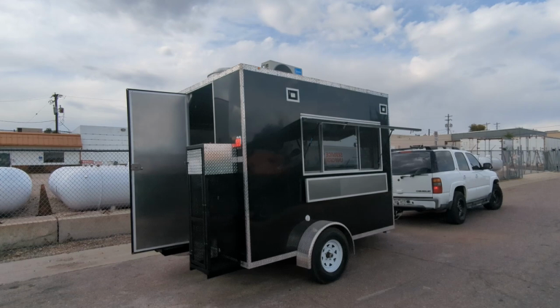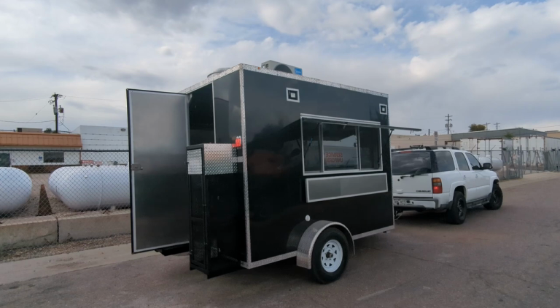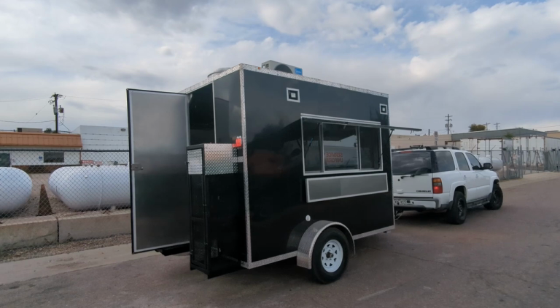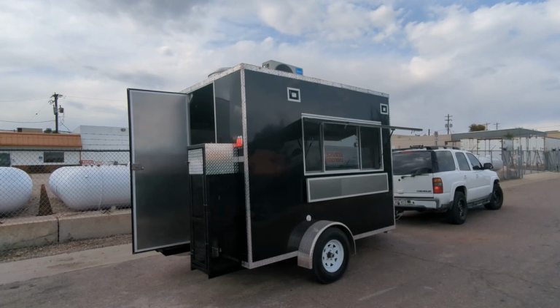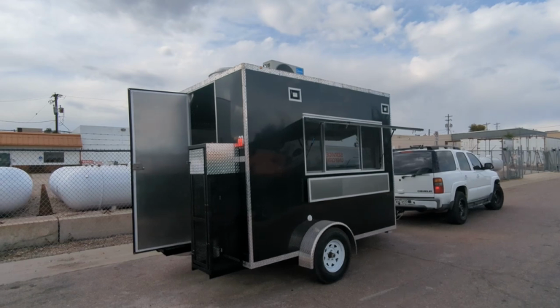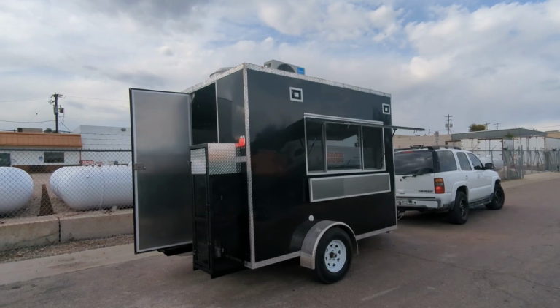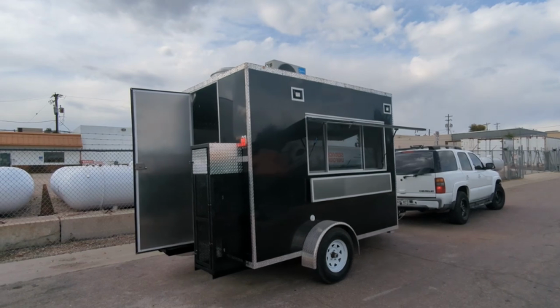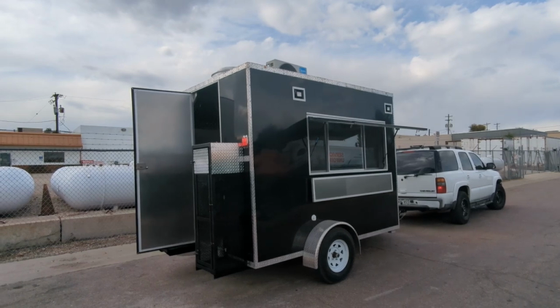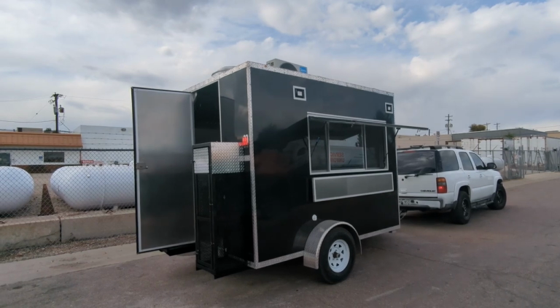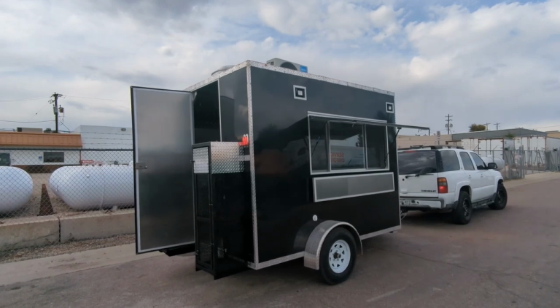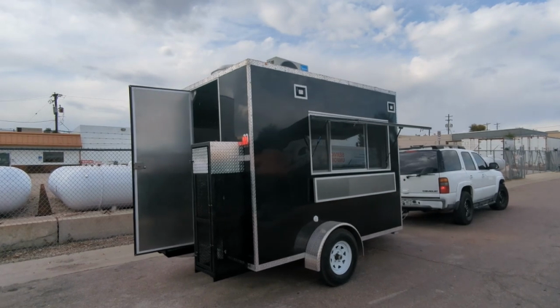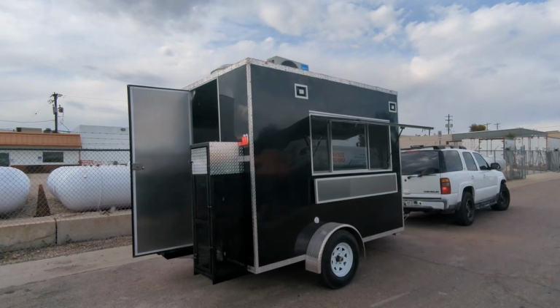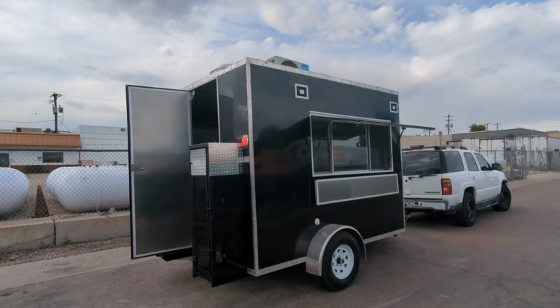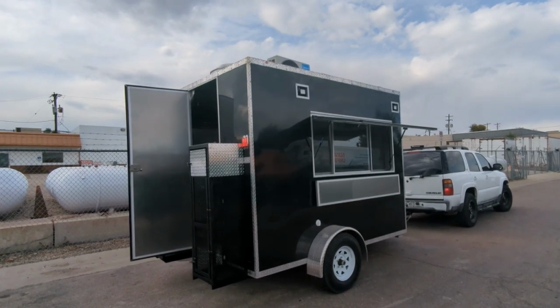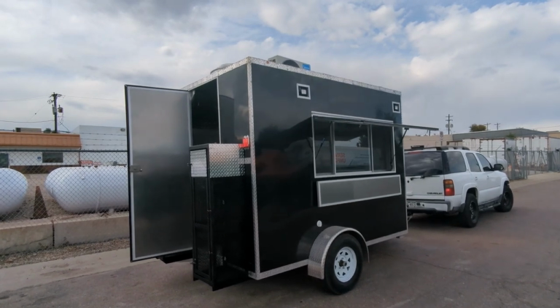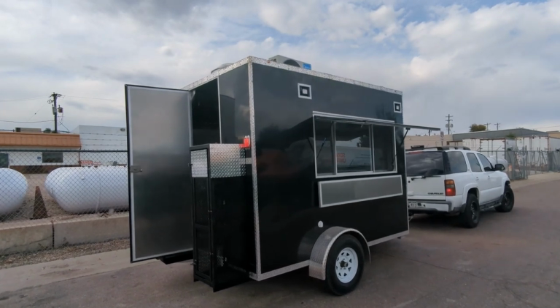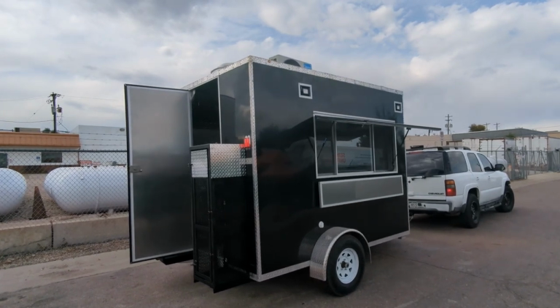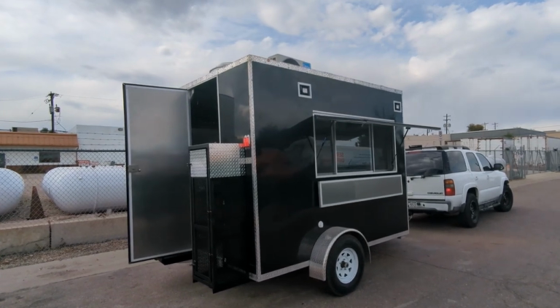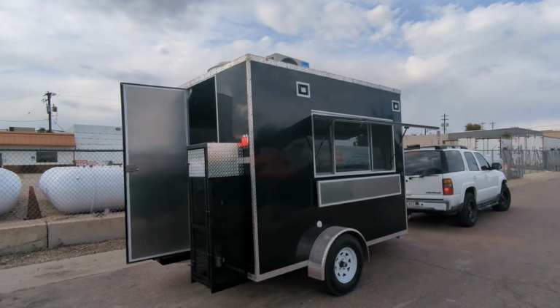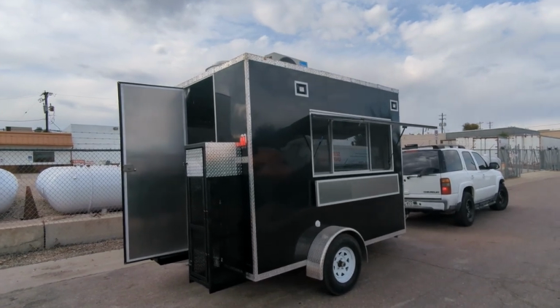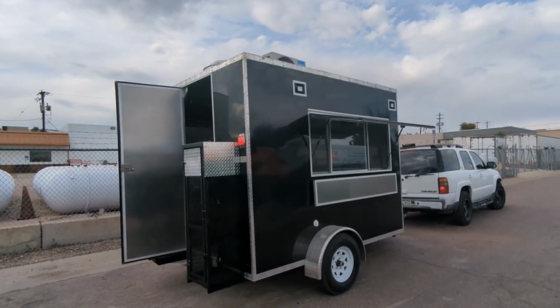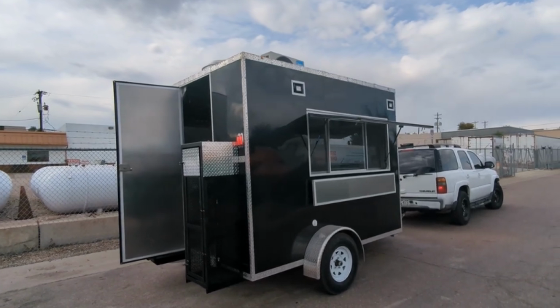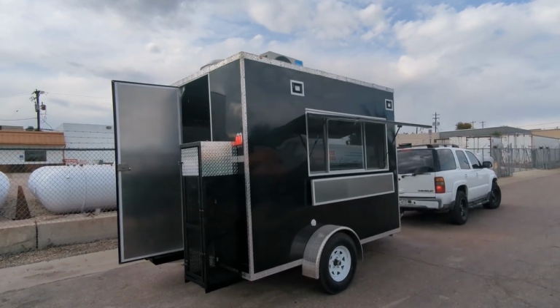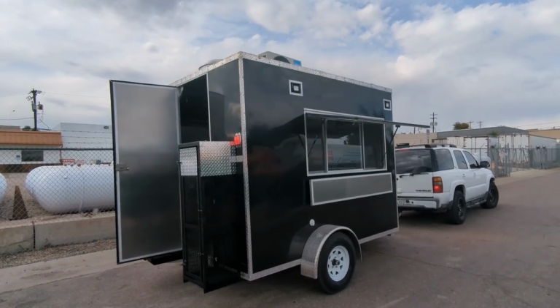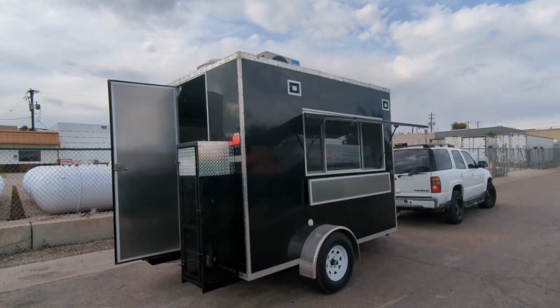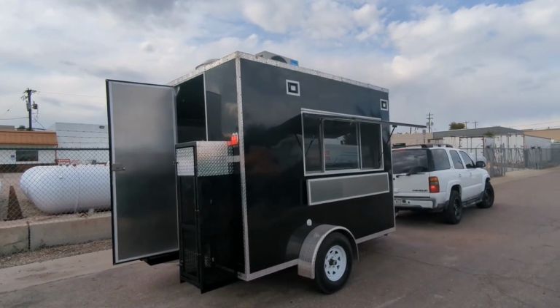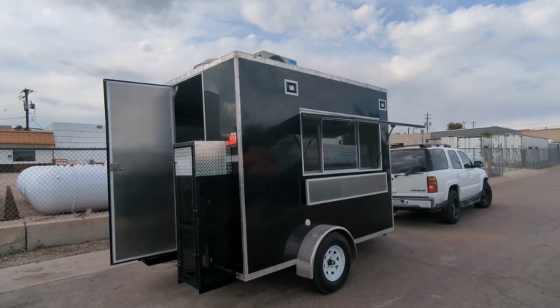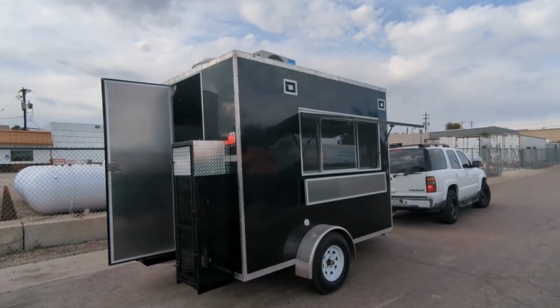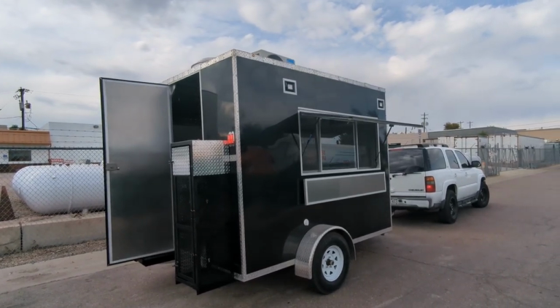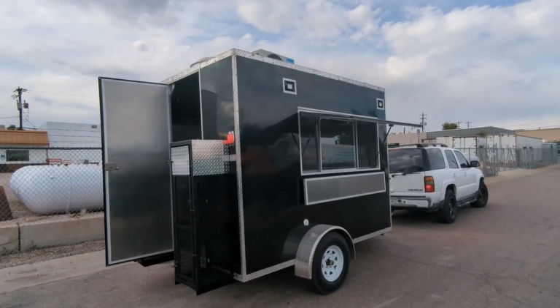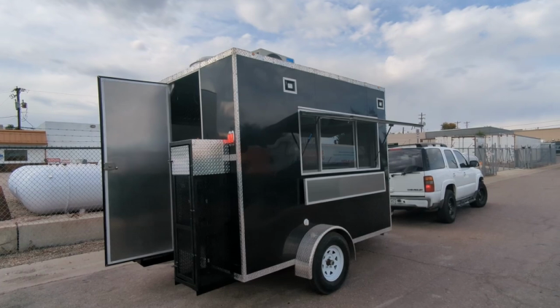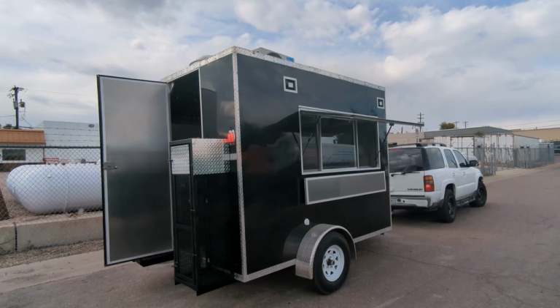Hello and welcome to Mile High Custom Food Trucks. Here's a new food trailer that we are just about to ship out.